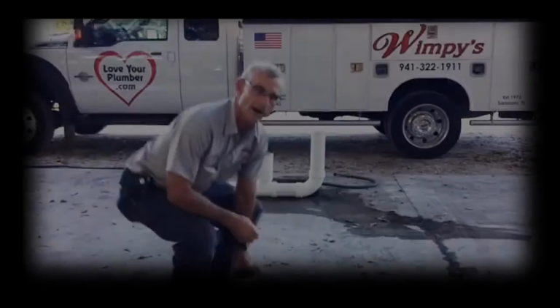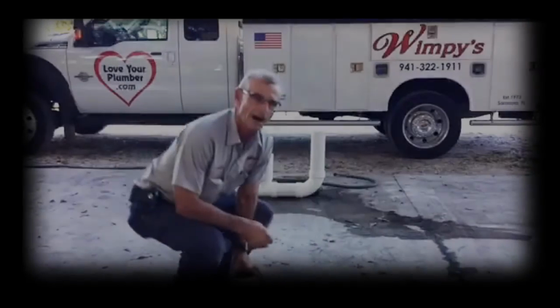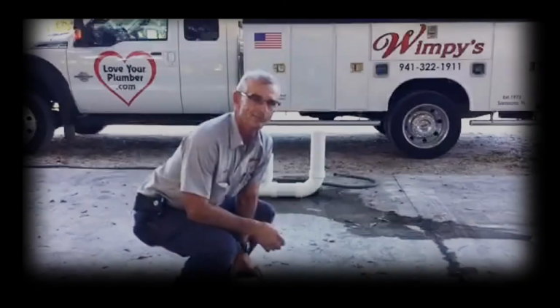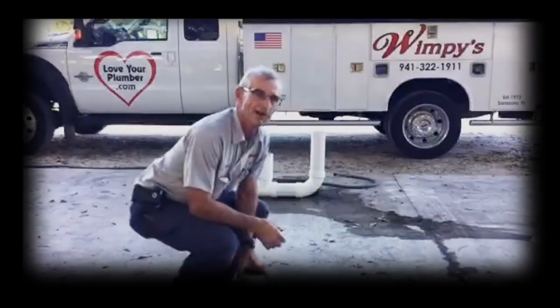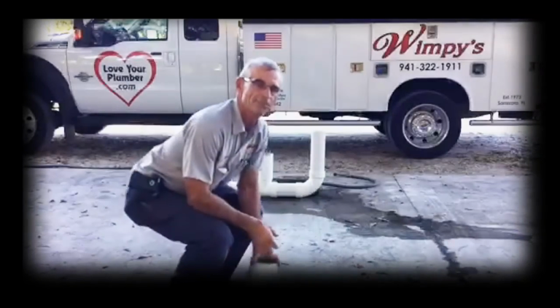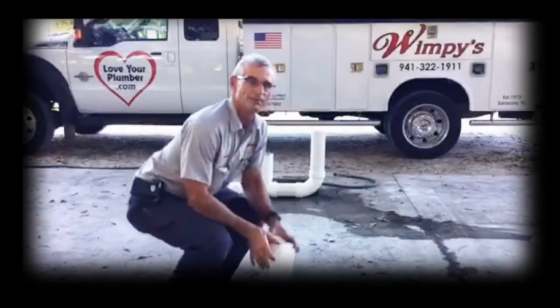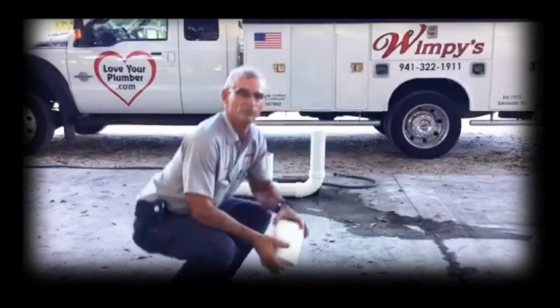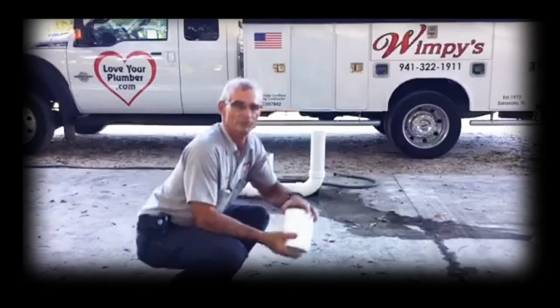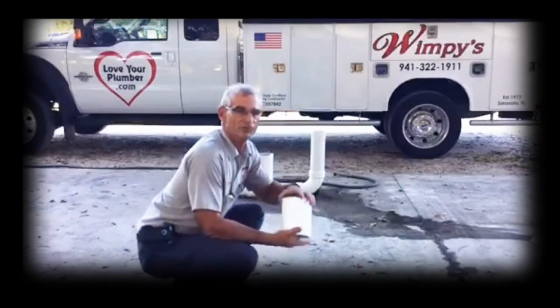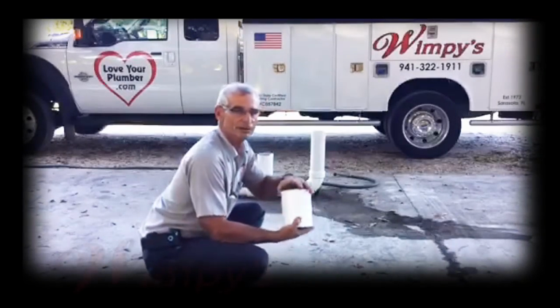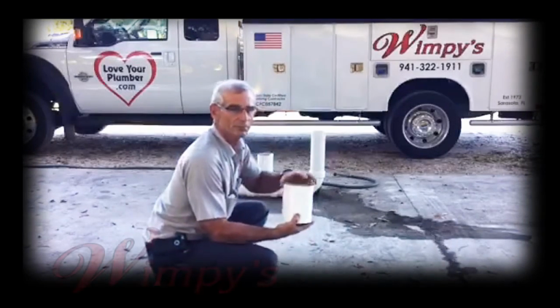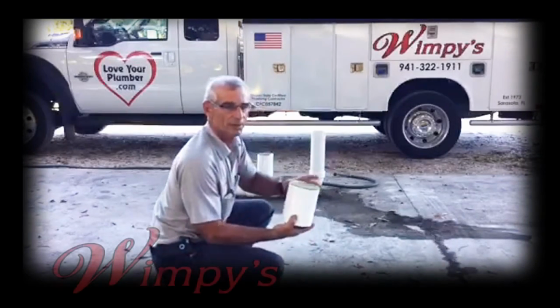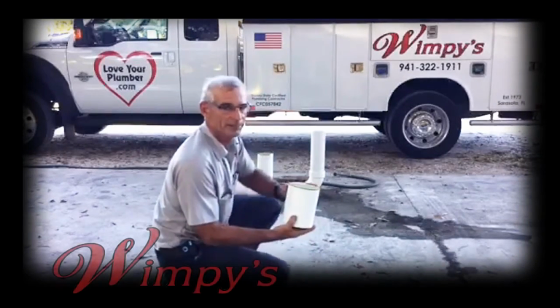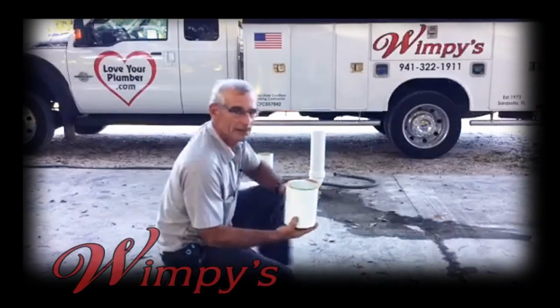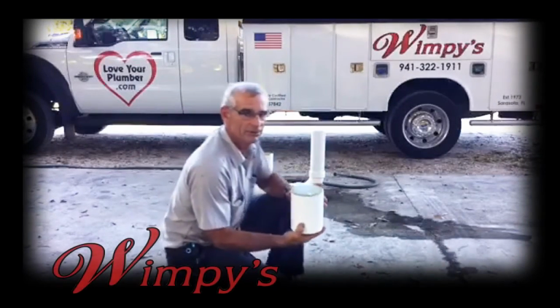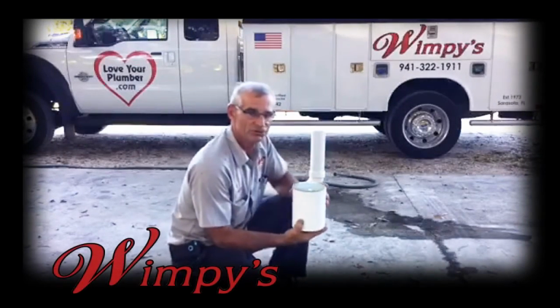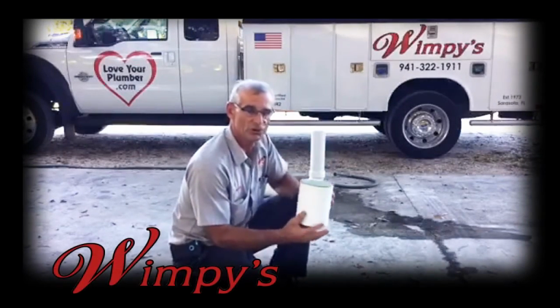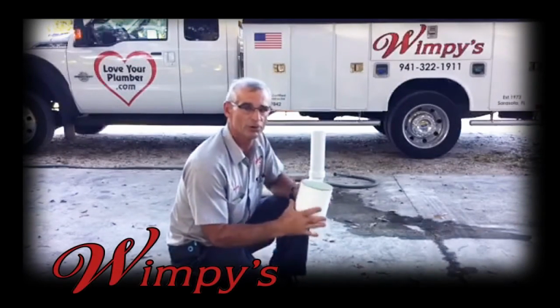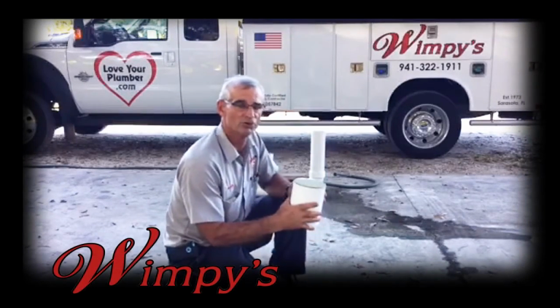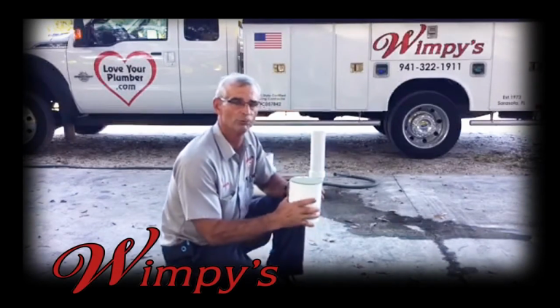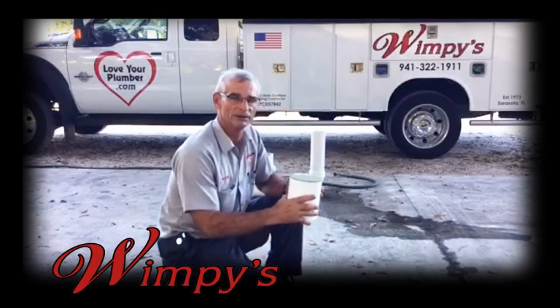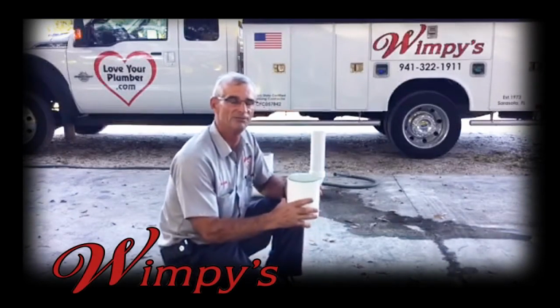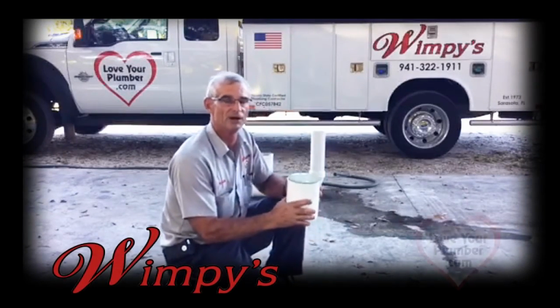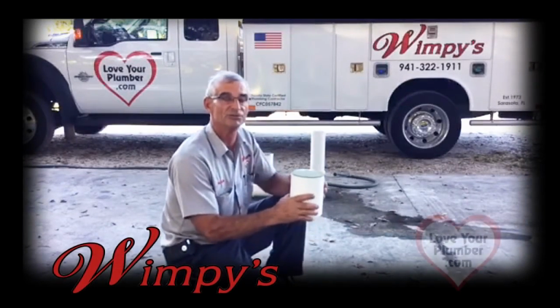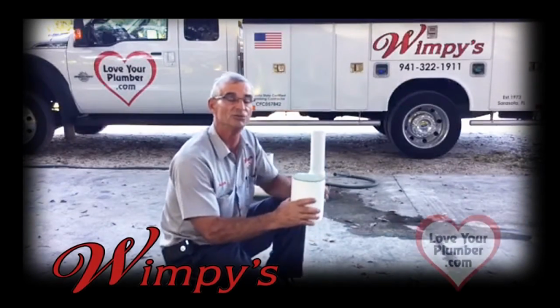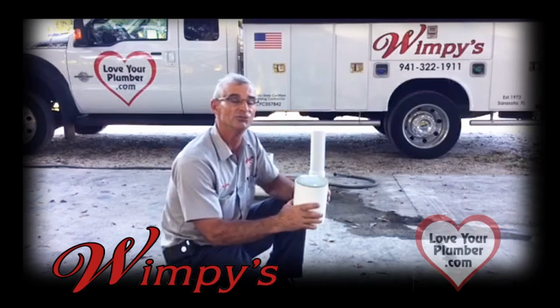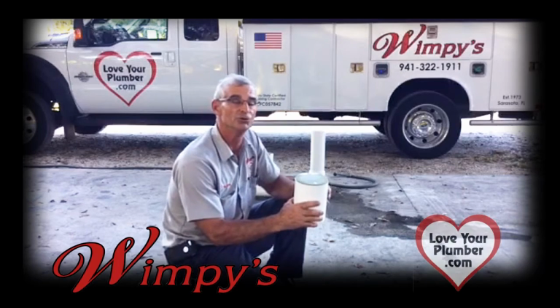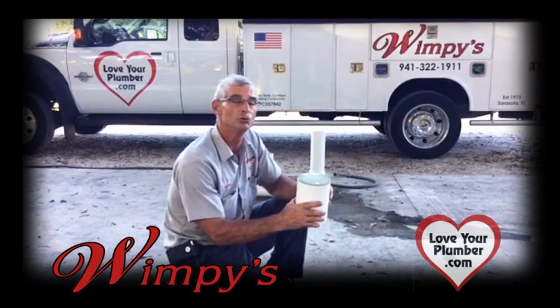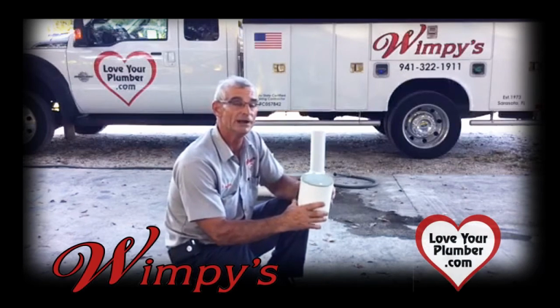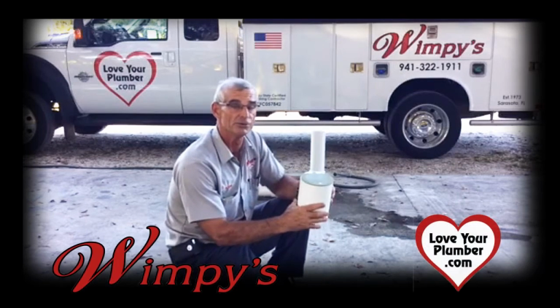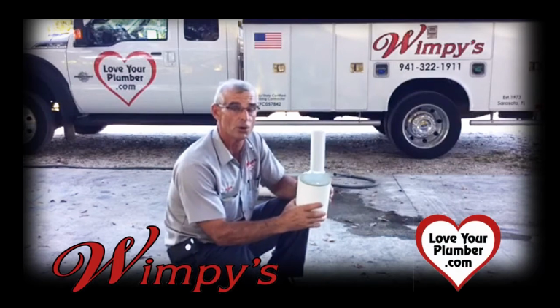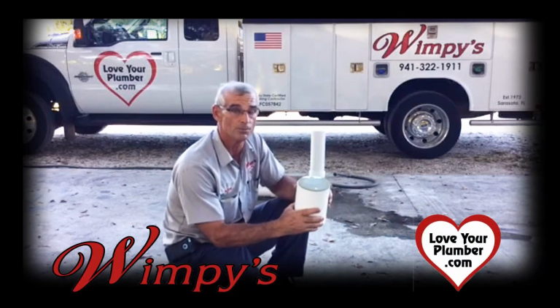Hi, I'm Bubba from Wimpy's Dependable Plumbing, and I'm here to show you what a sewer relief valve can do for you and your home.